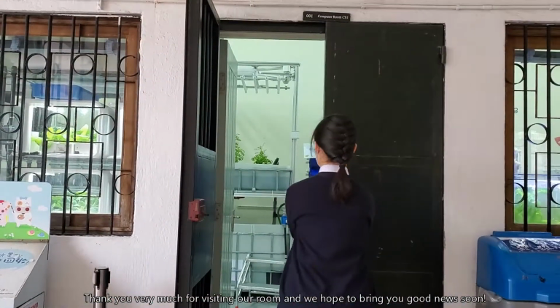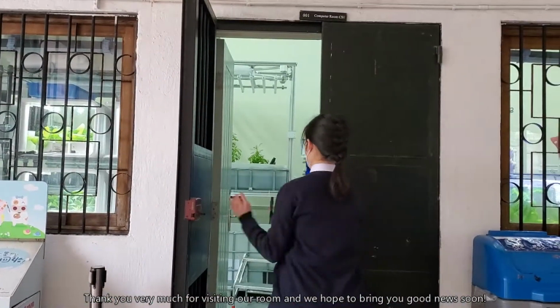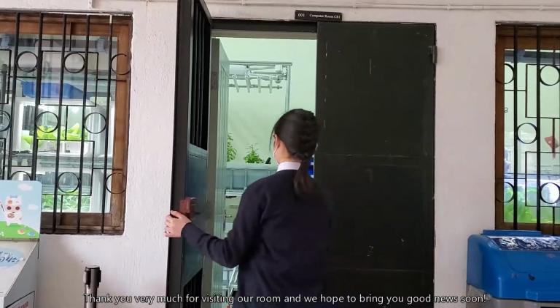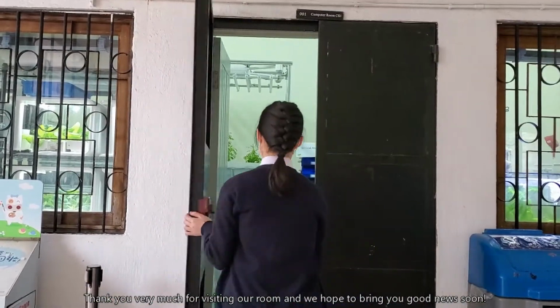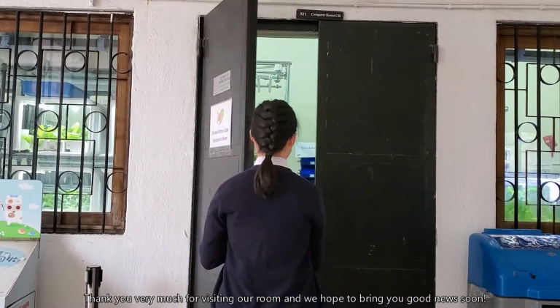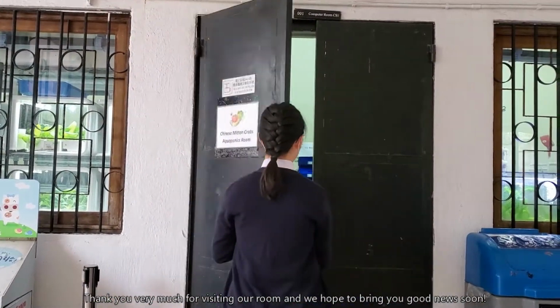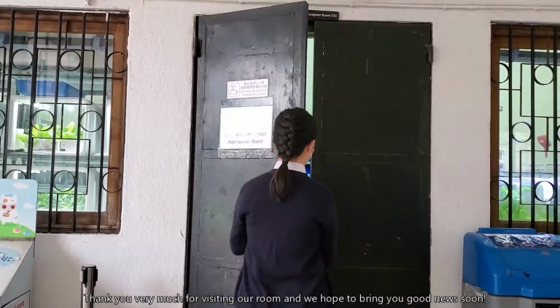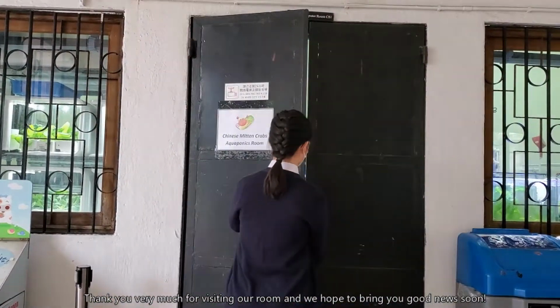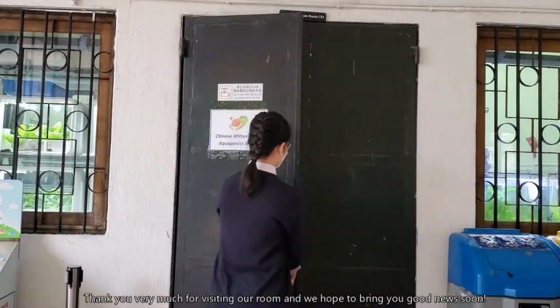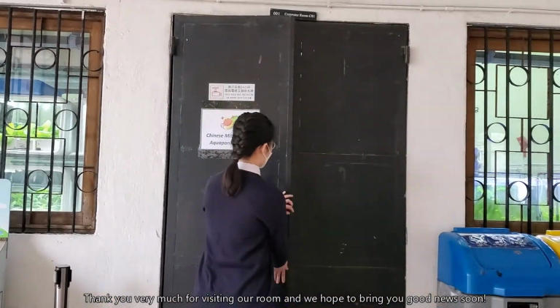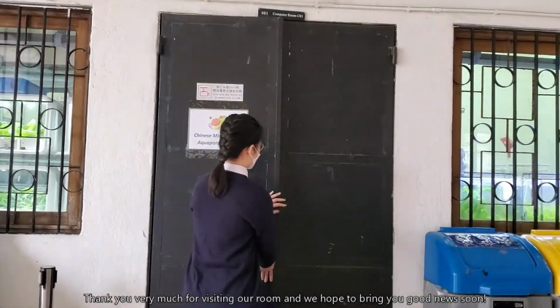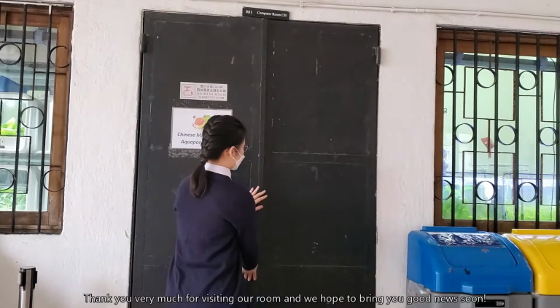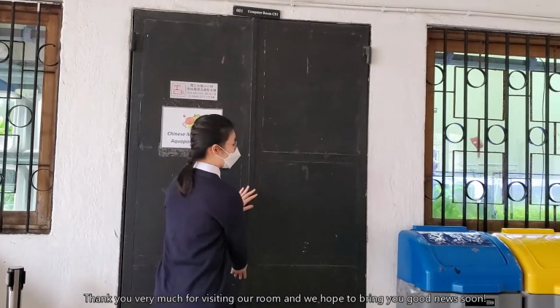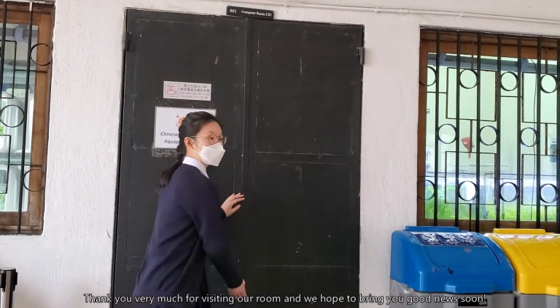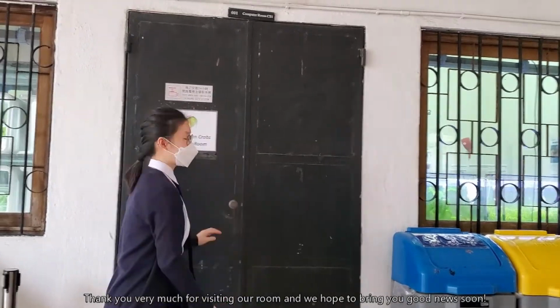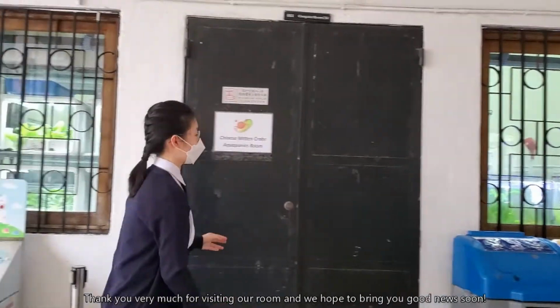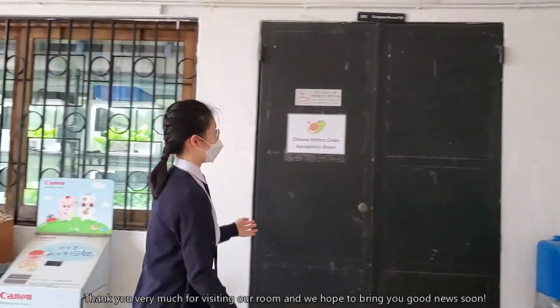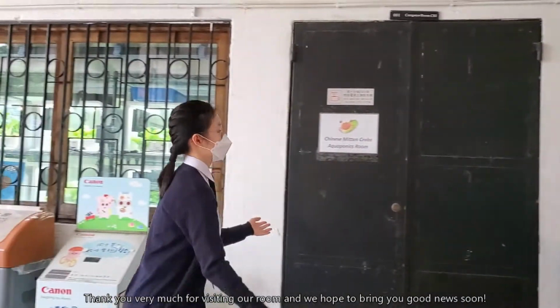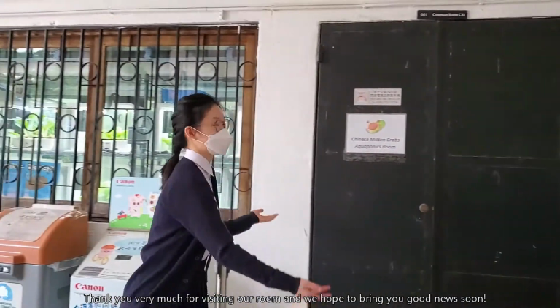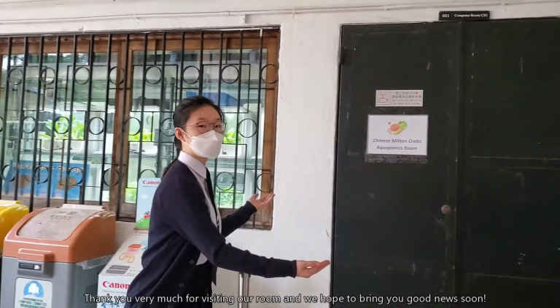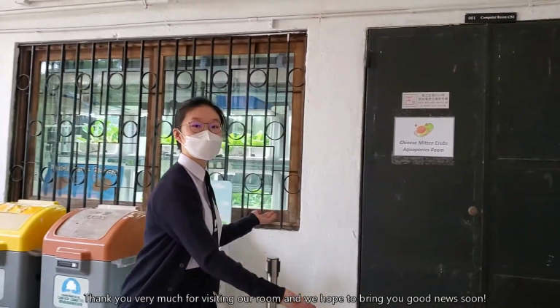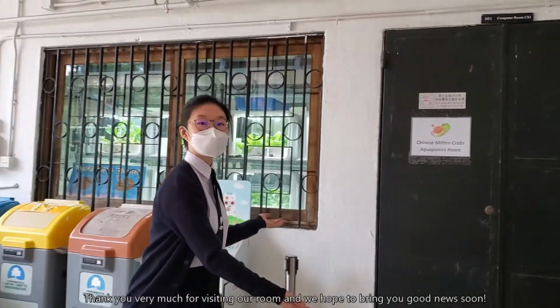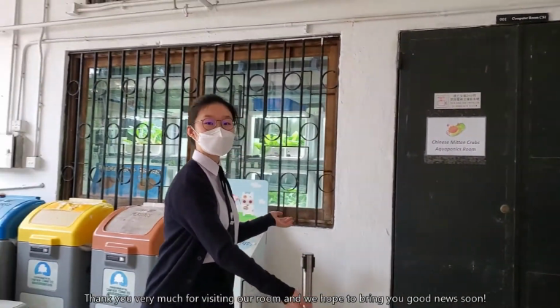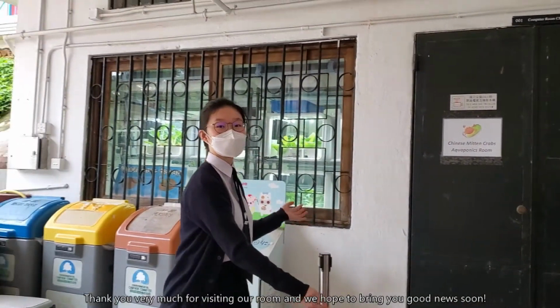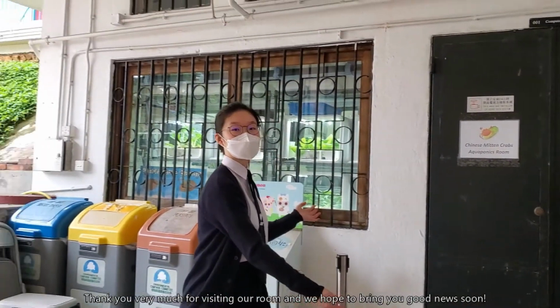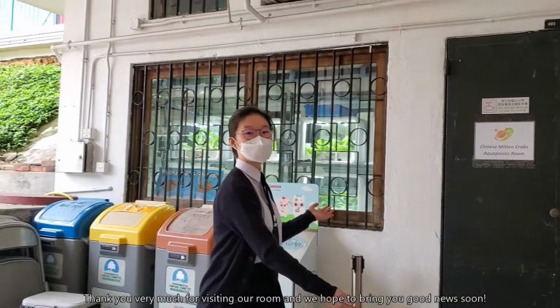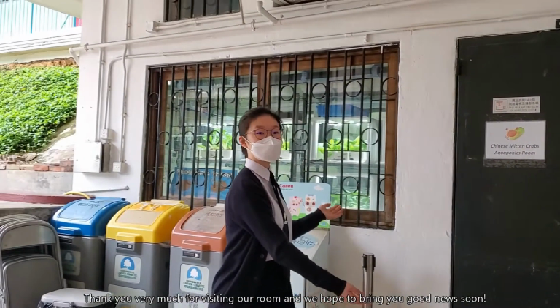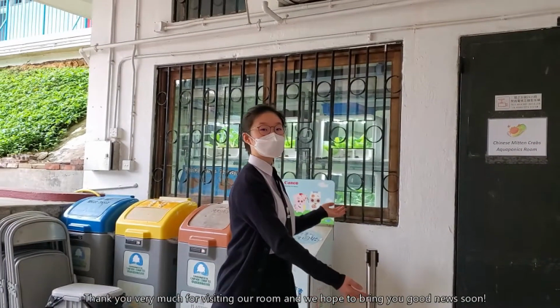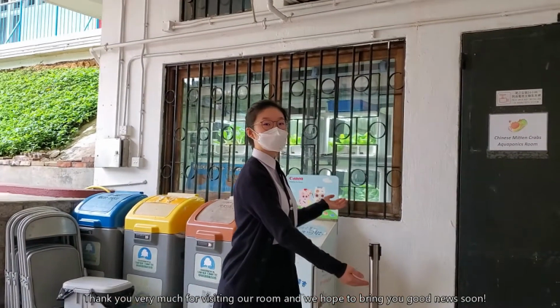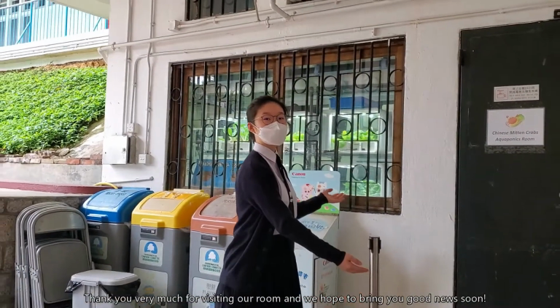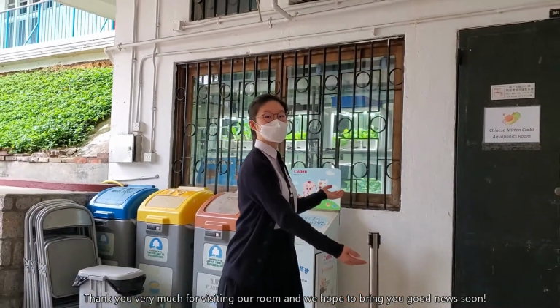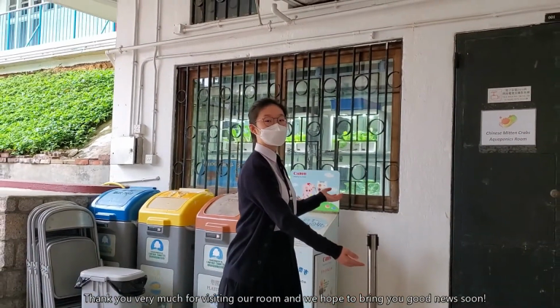Thank you very much for visiting our room, and we hope to bring you good news soon.